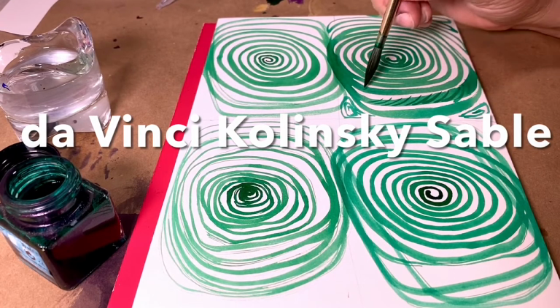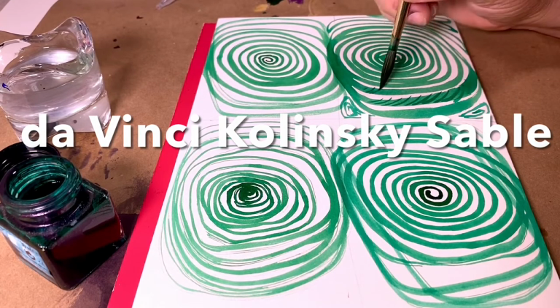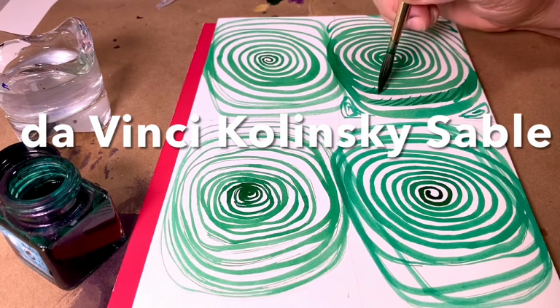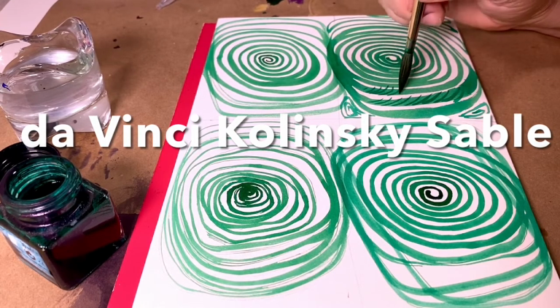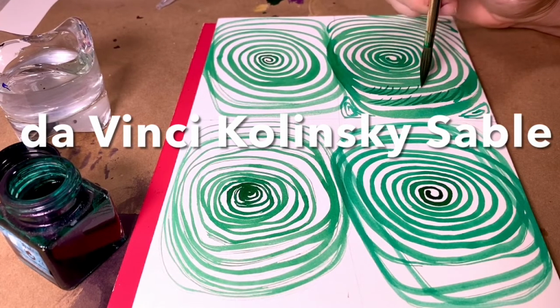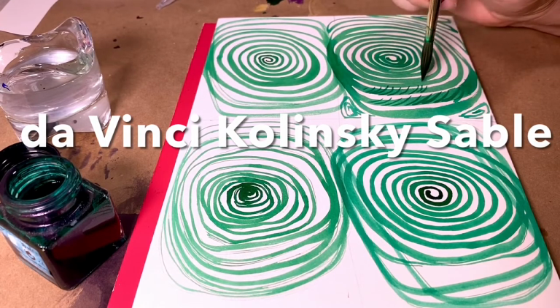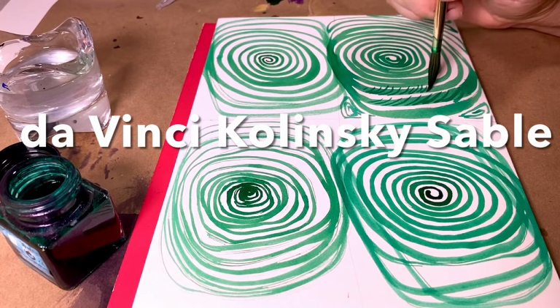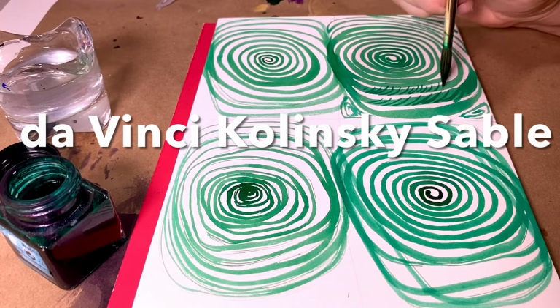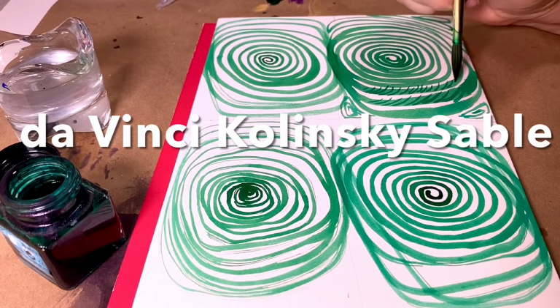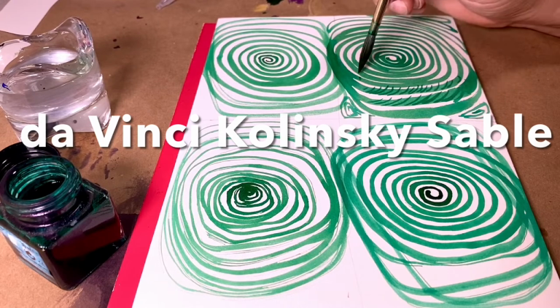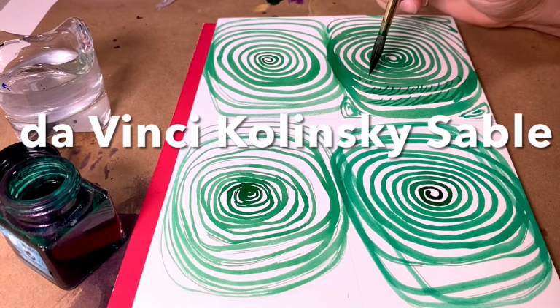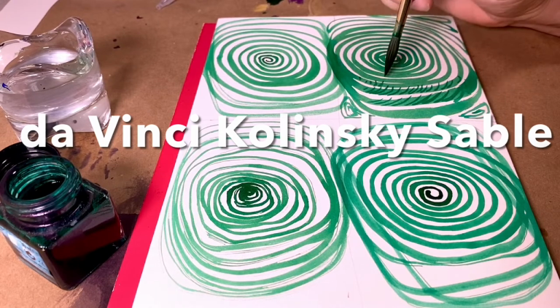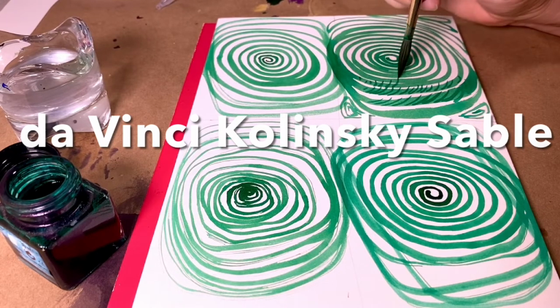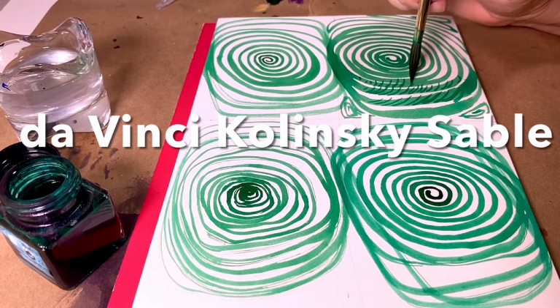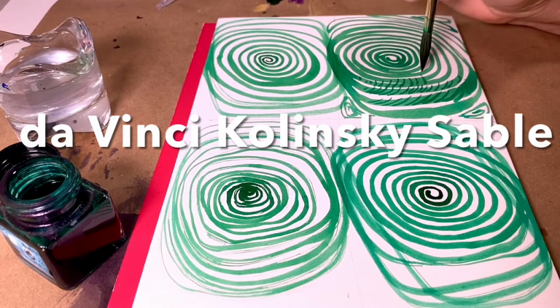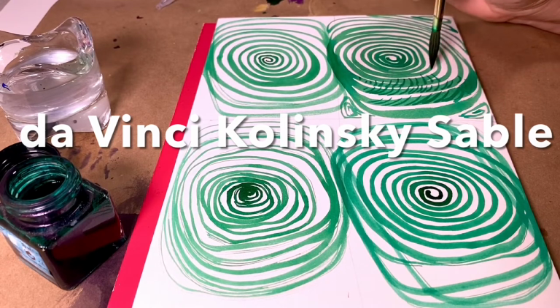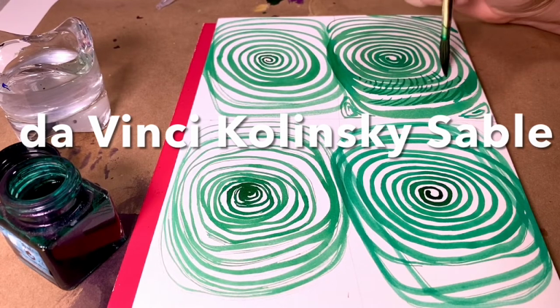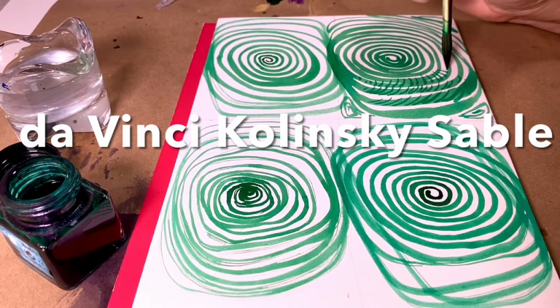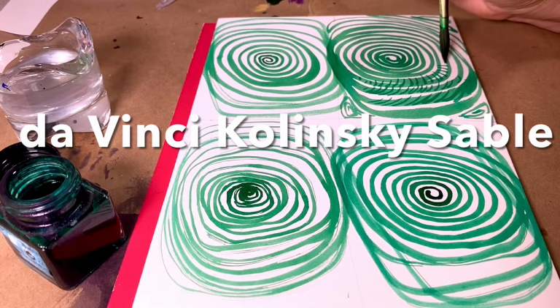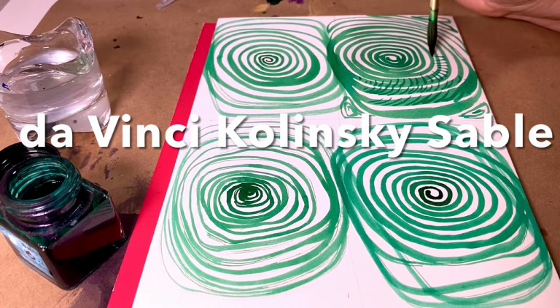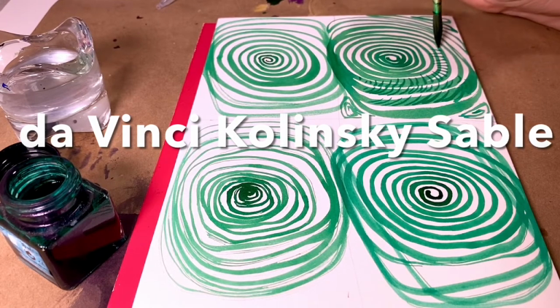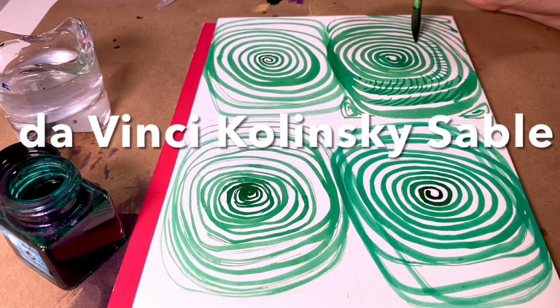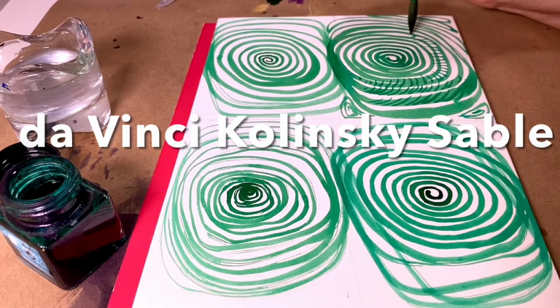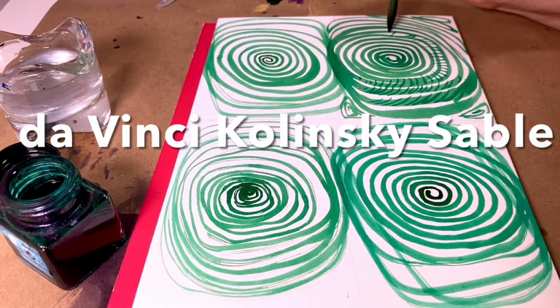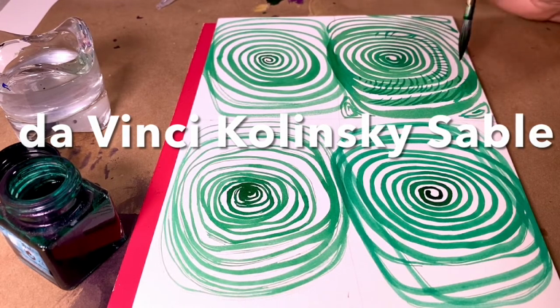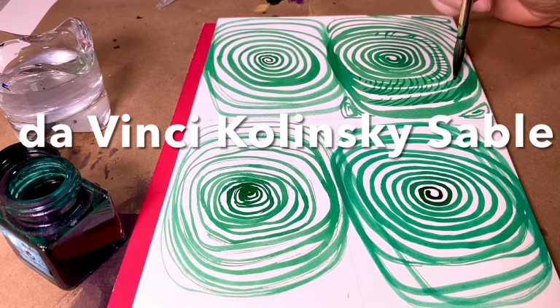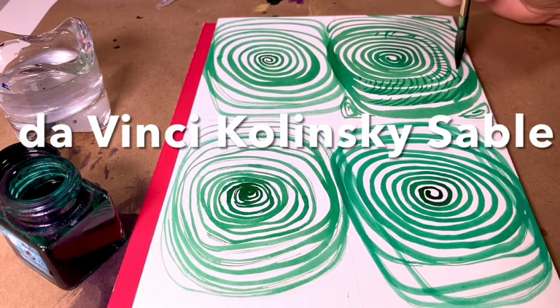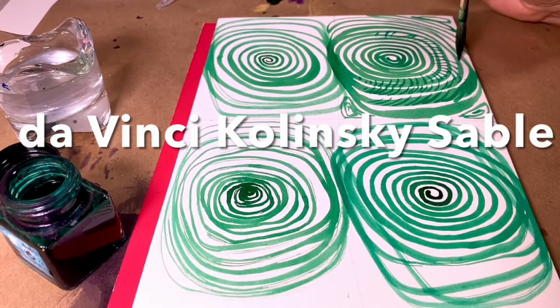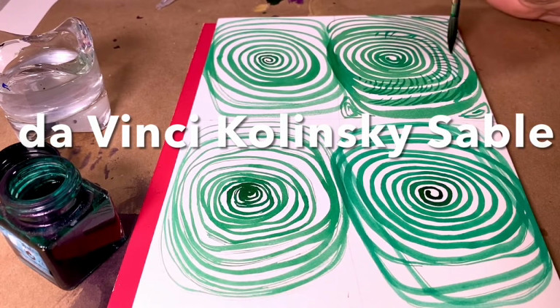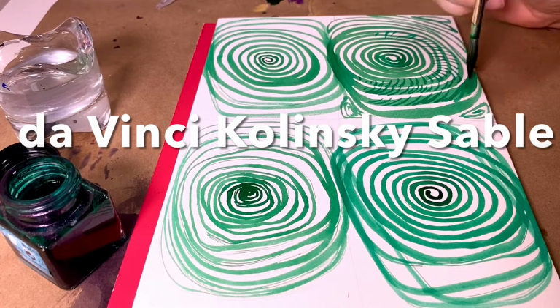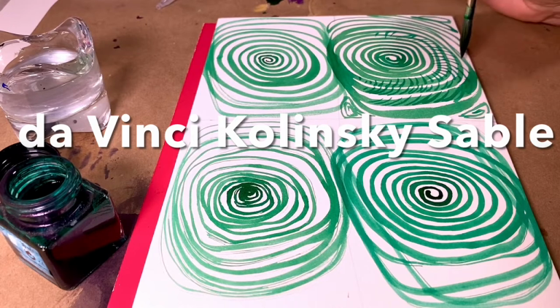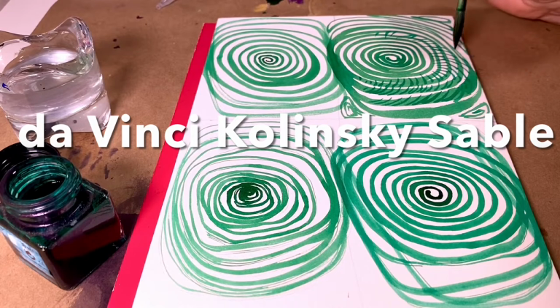A Kolinsky sable brush is just such a joy to paint with. All the little fine details, all the little lines. I just can't stop.